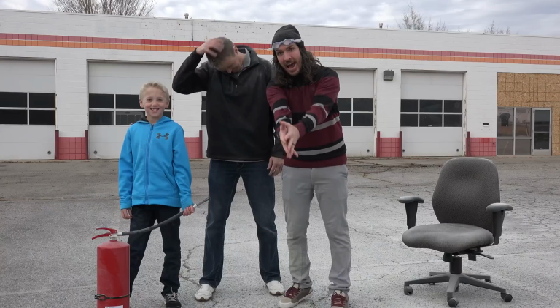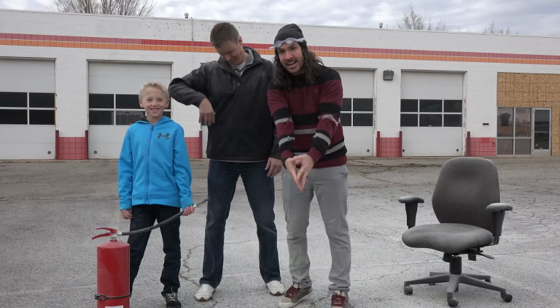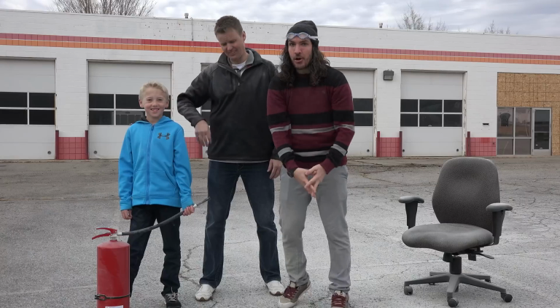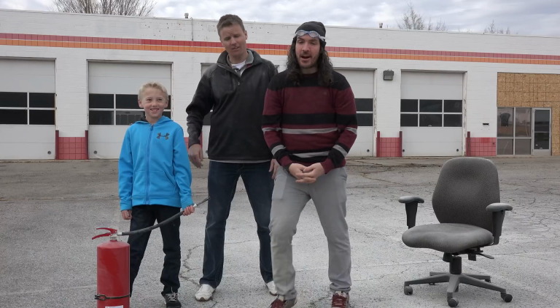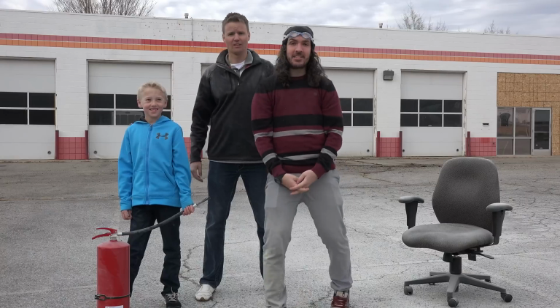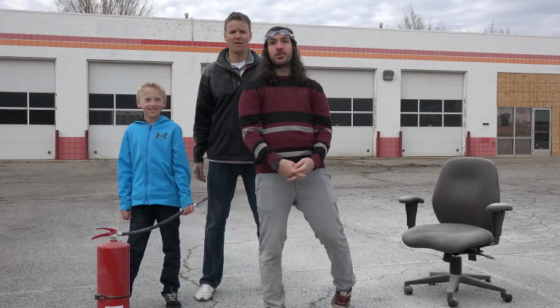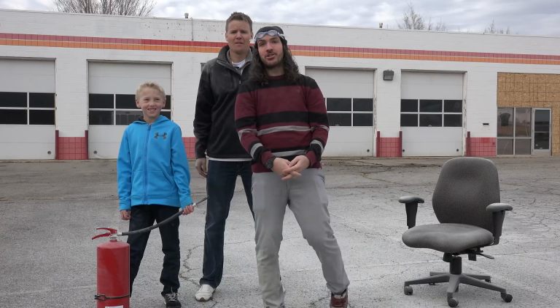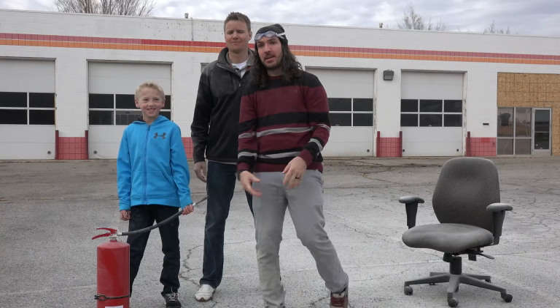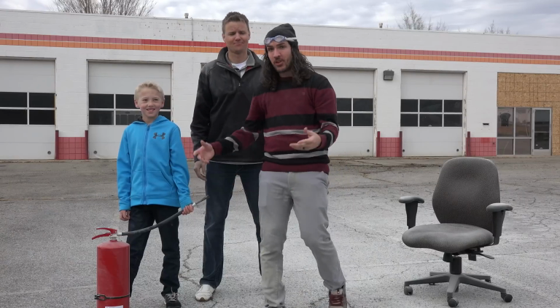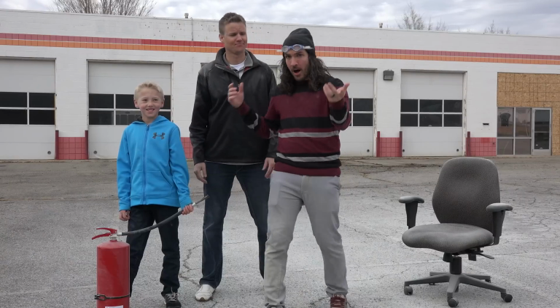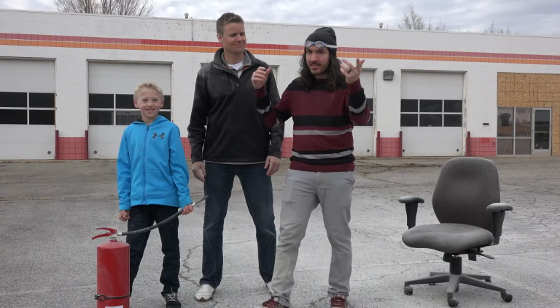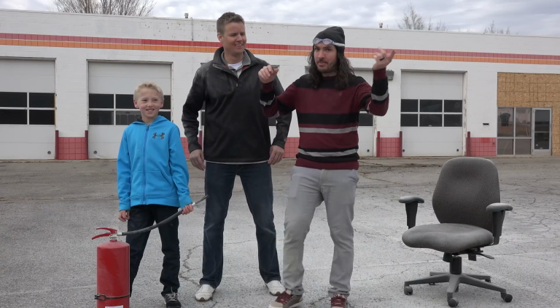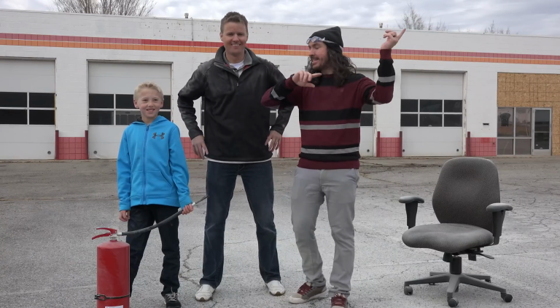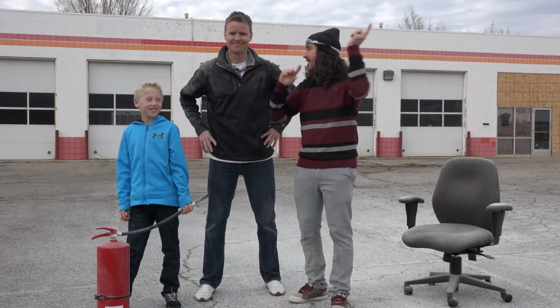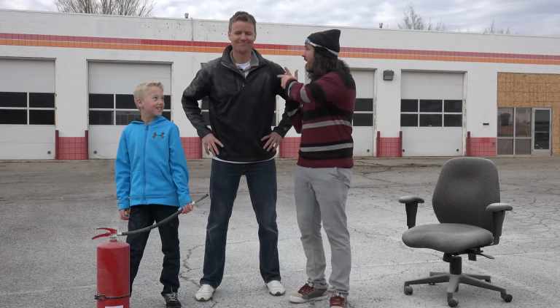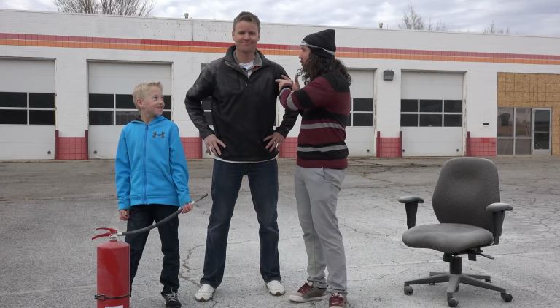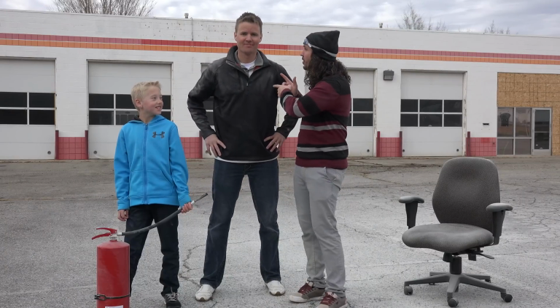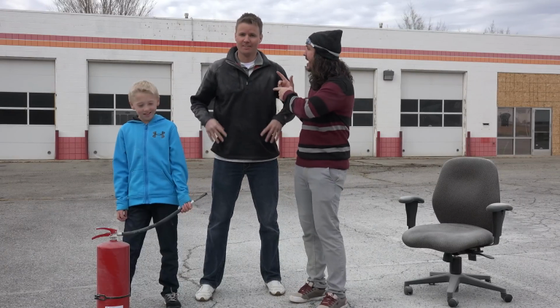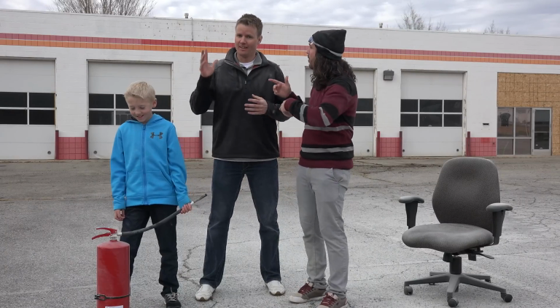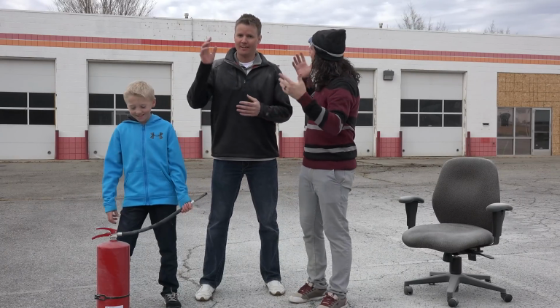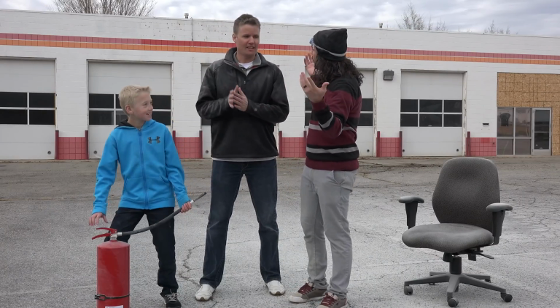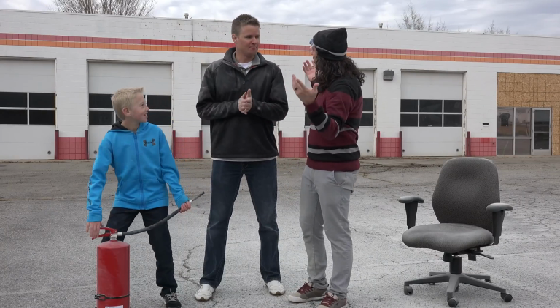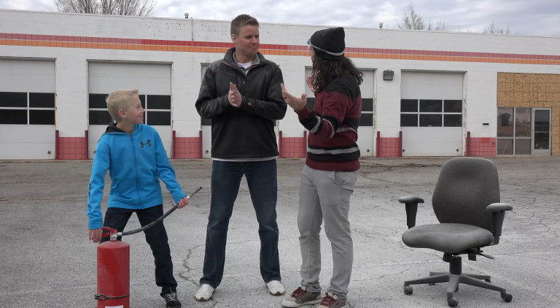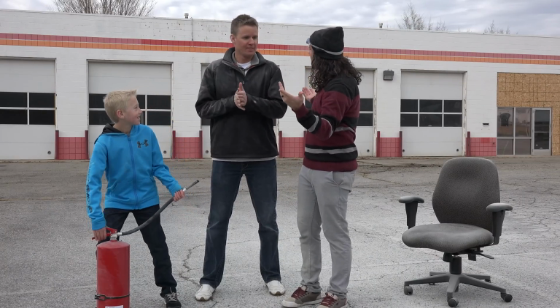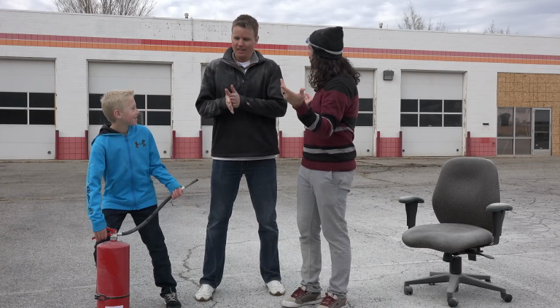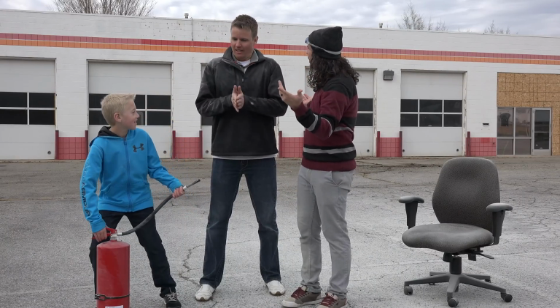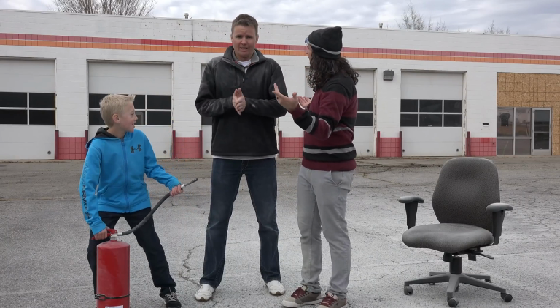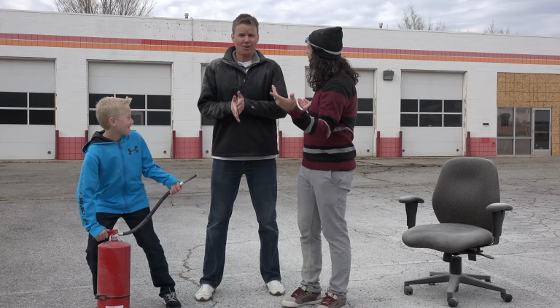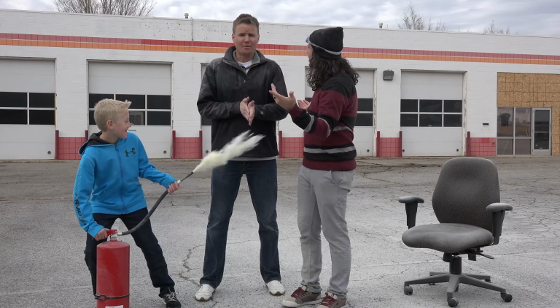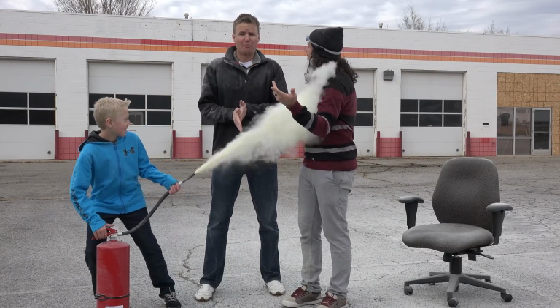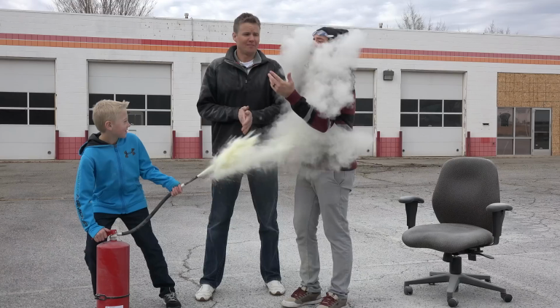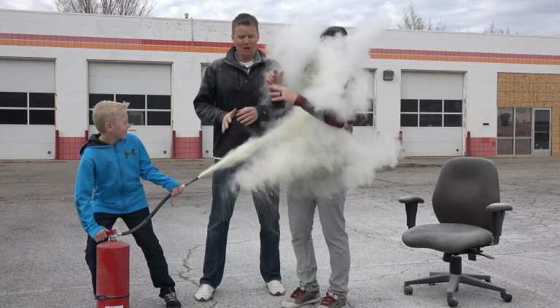I didn't know fire extinguishers could be so awesome. Dan's got the tools now. We're going to go cut this thing open — let's go cut them open.